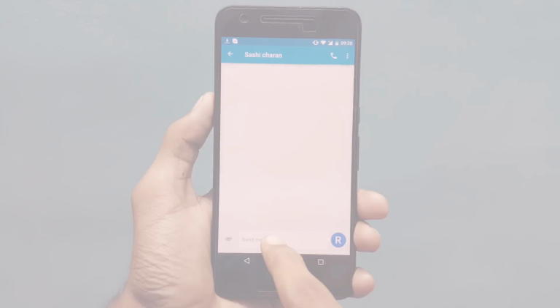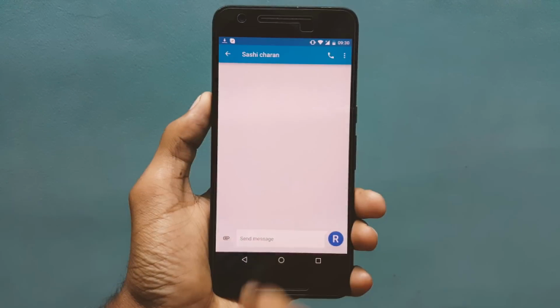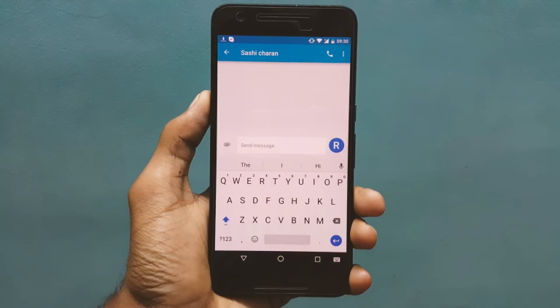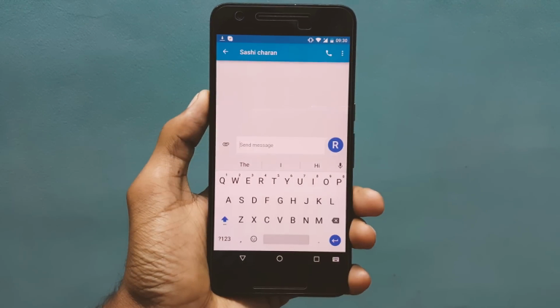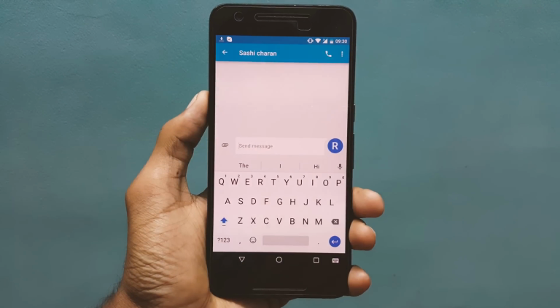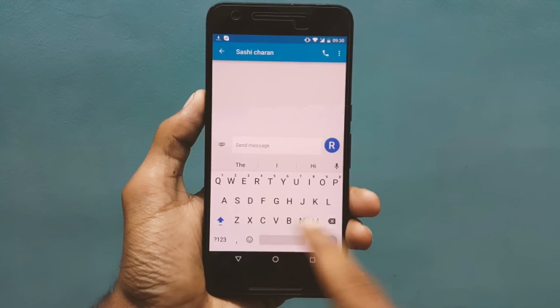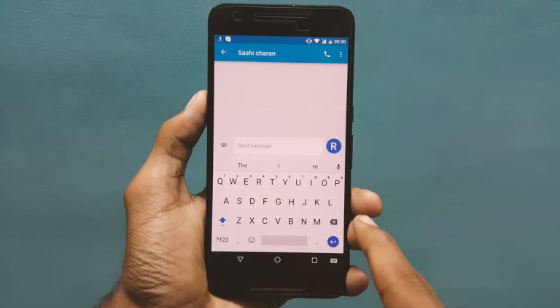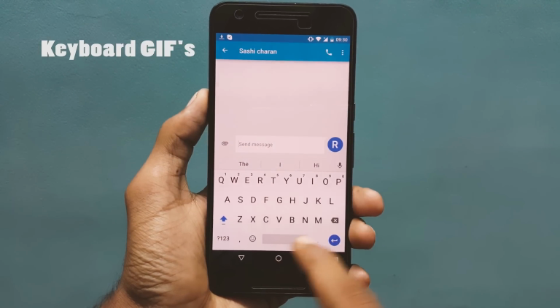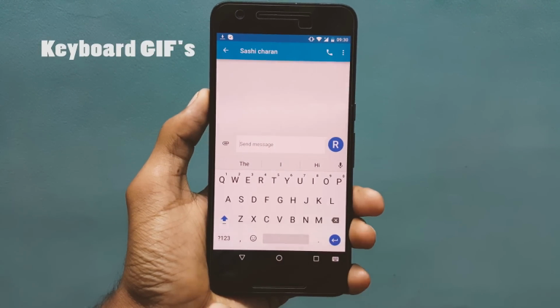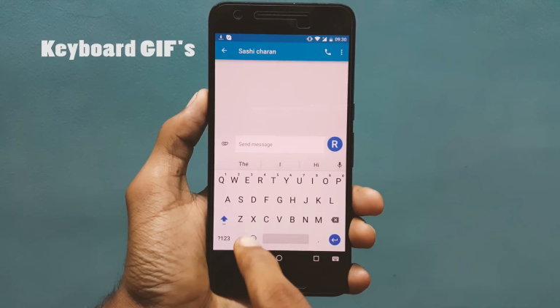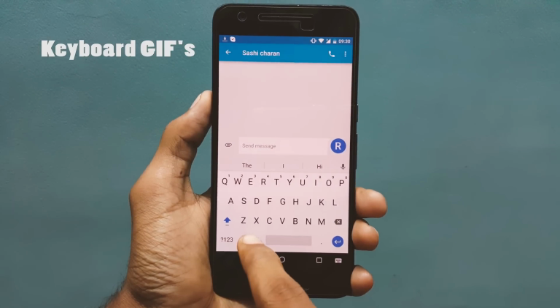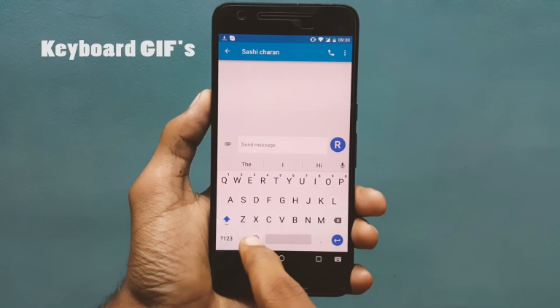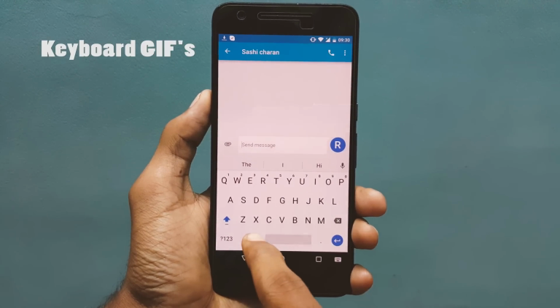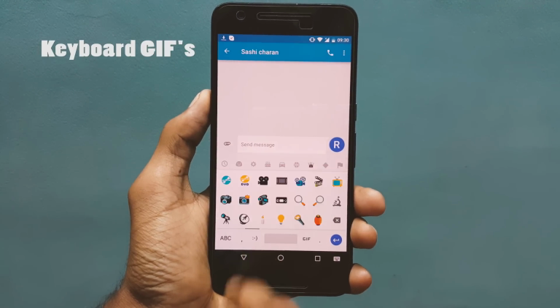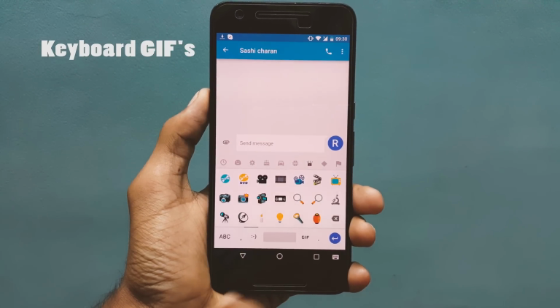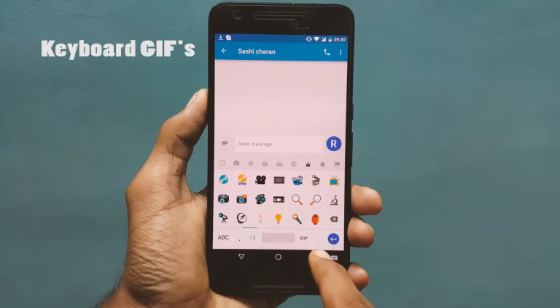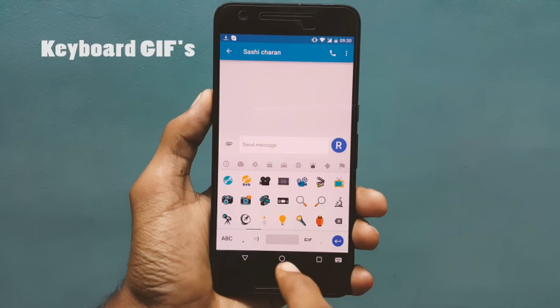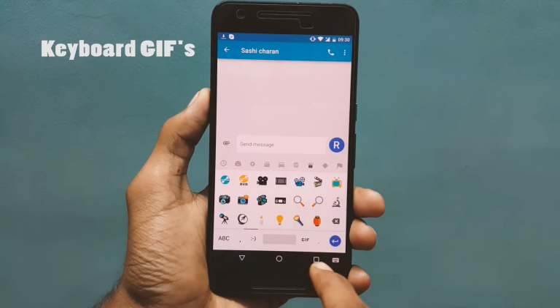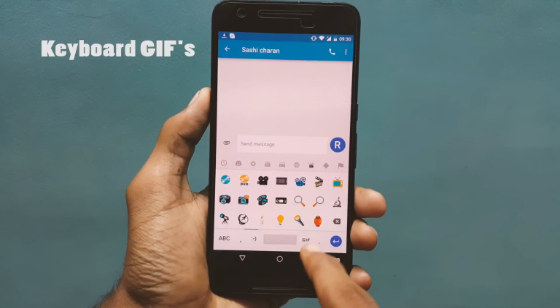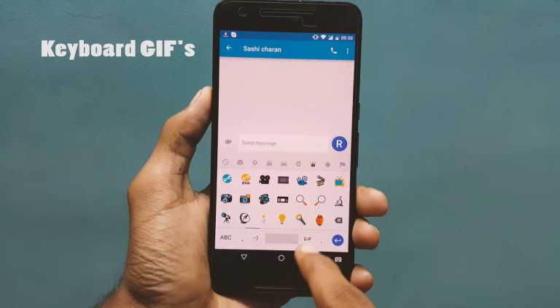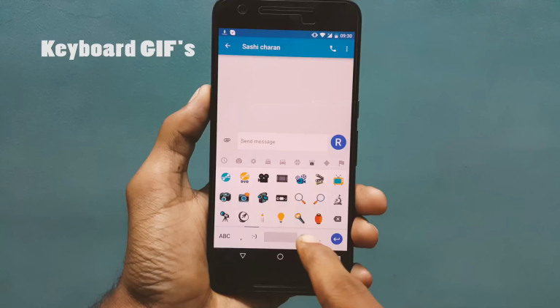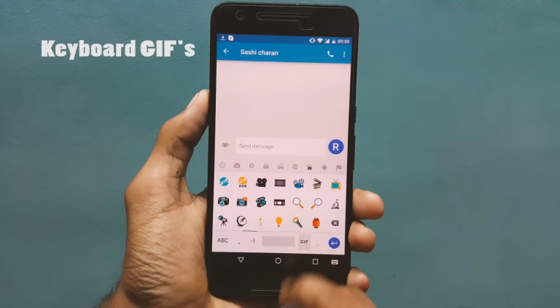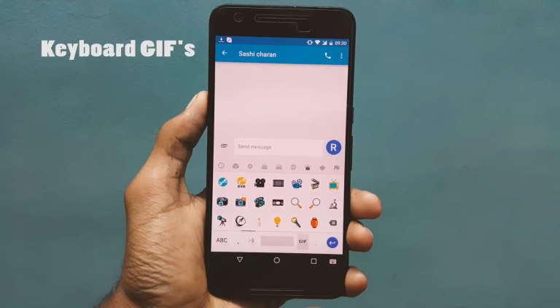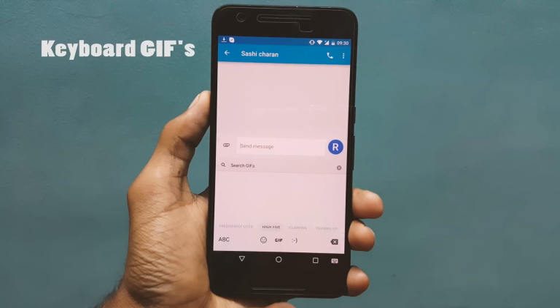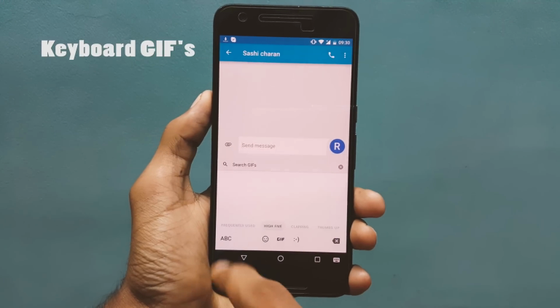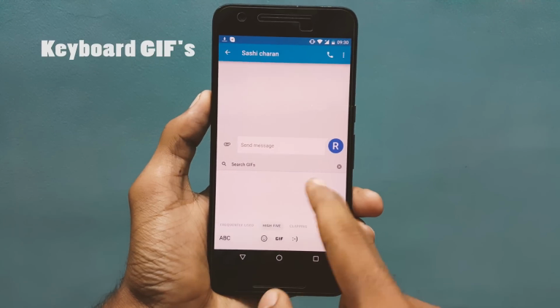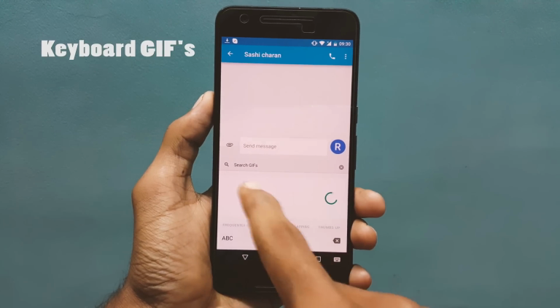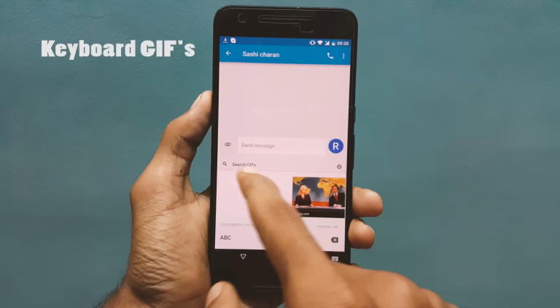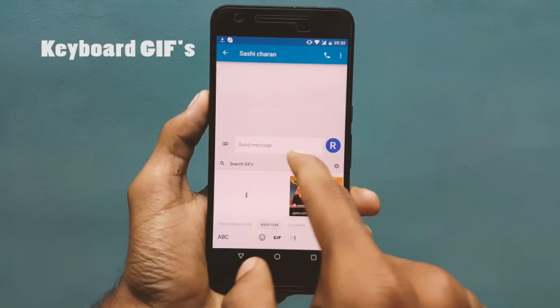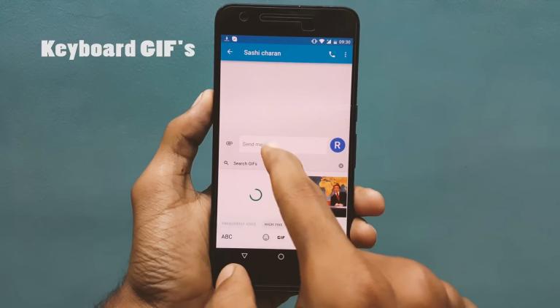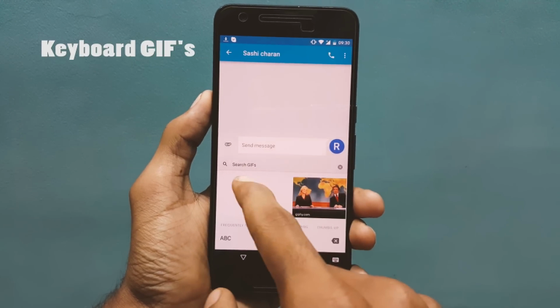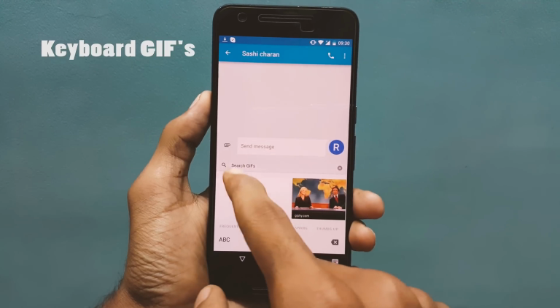Number 7 is Keyboard GIFs. With the latest keyboard, you can add or search certain GIFs to your conversations.